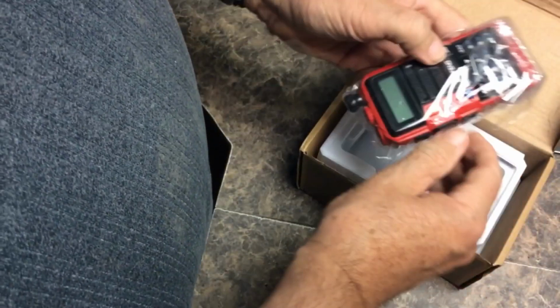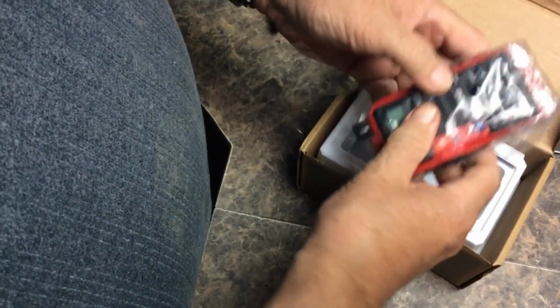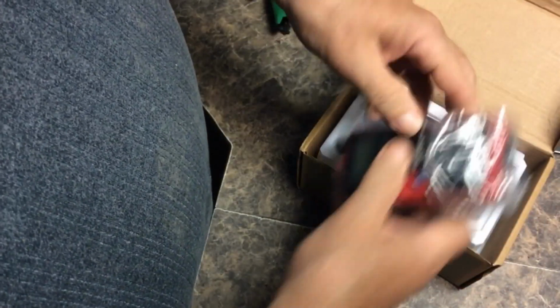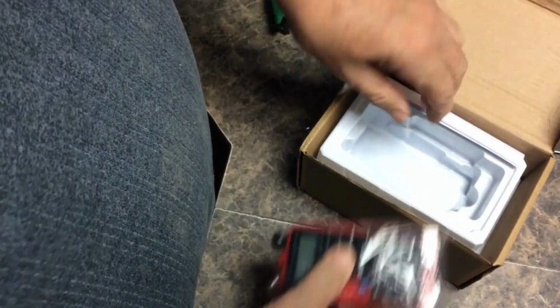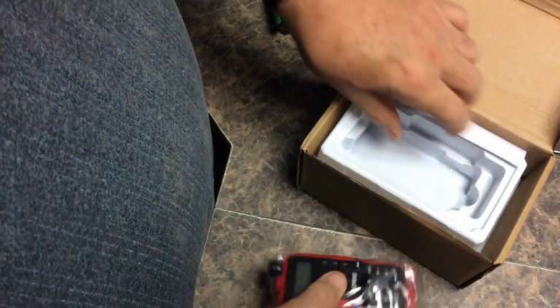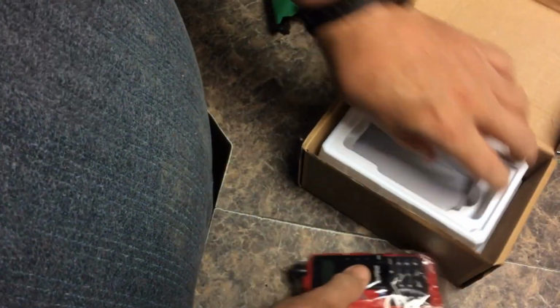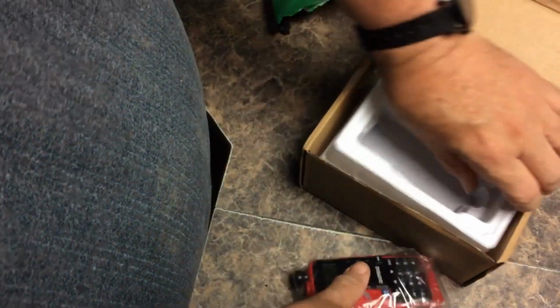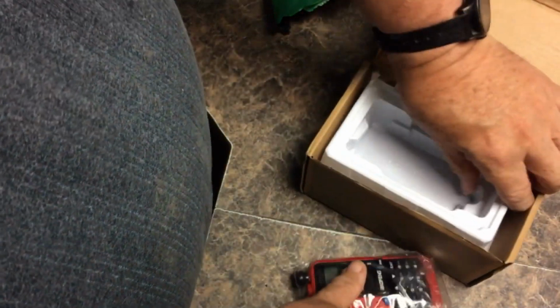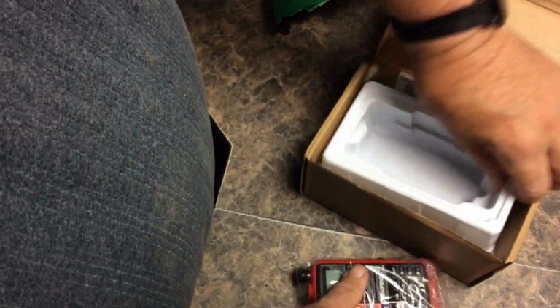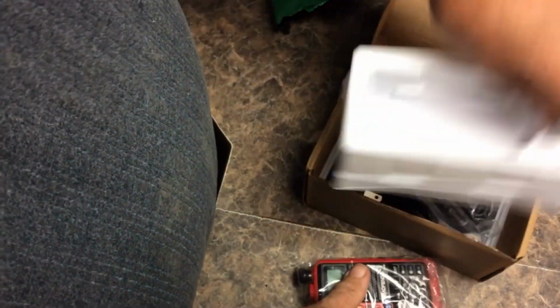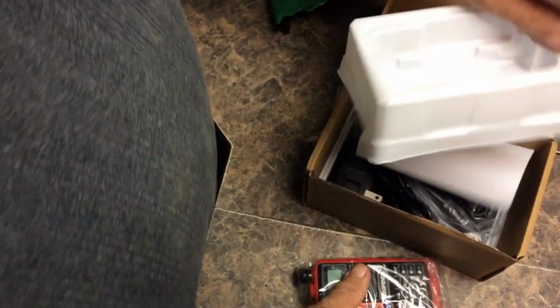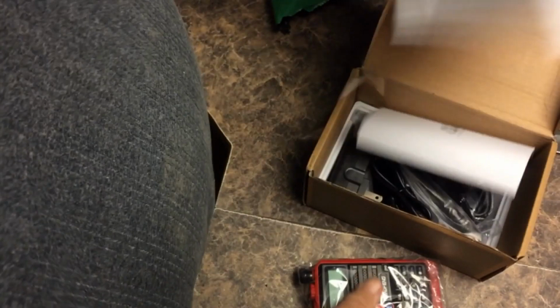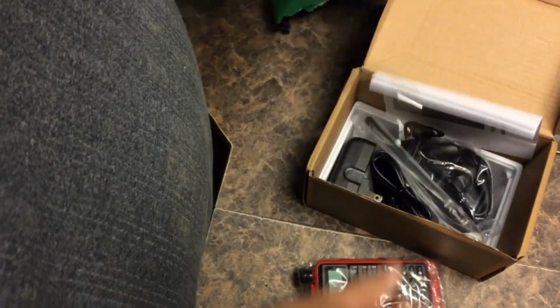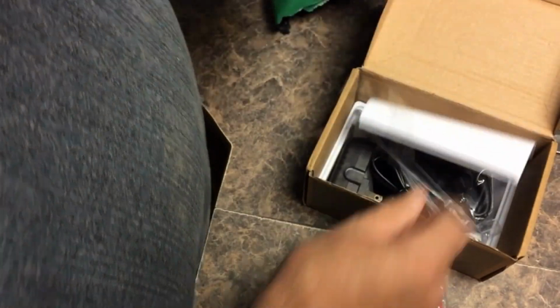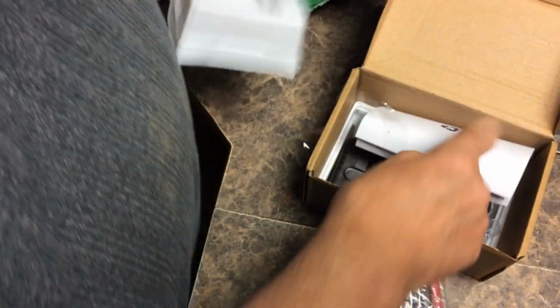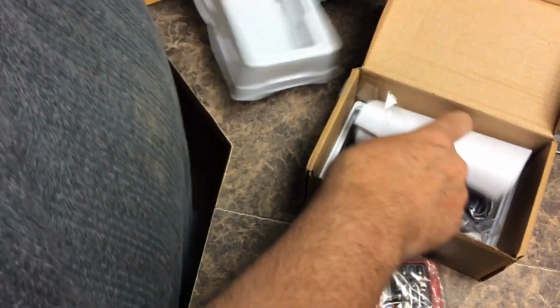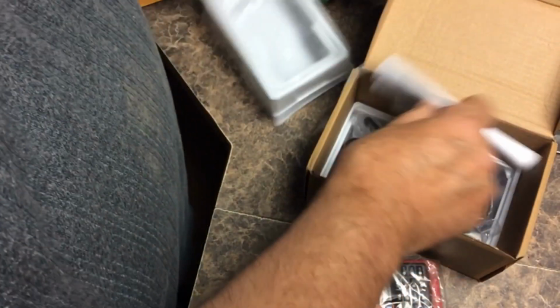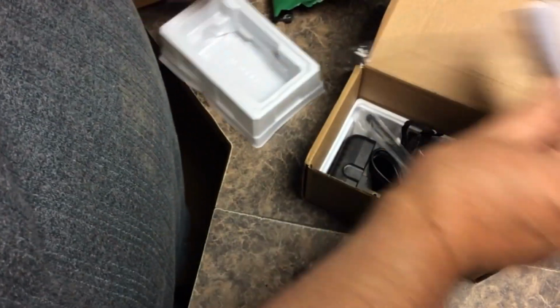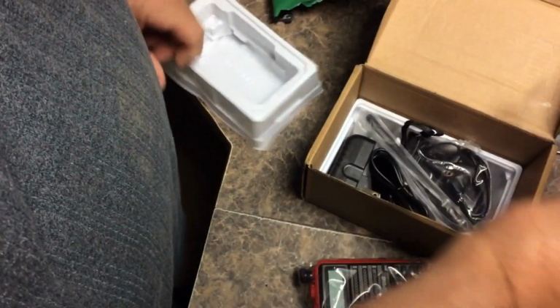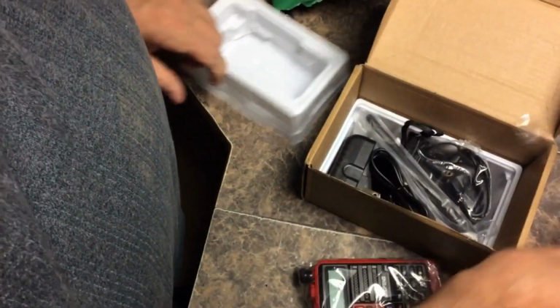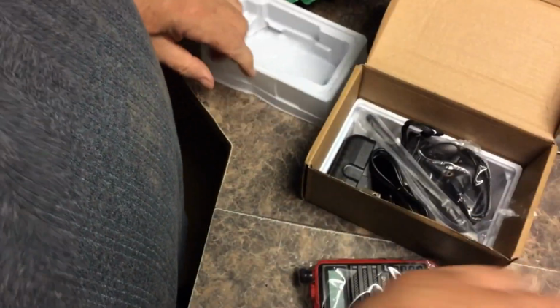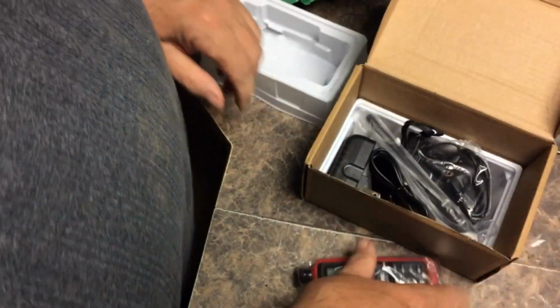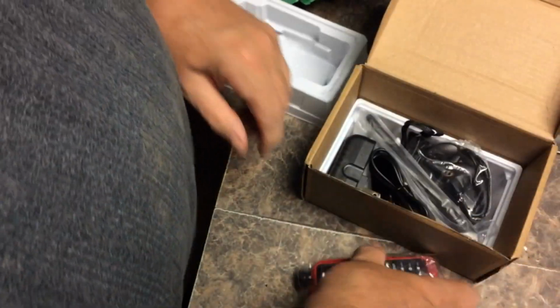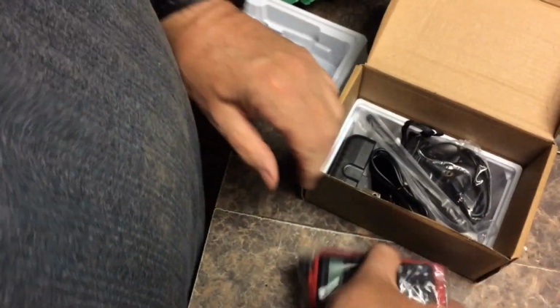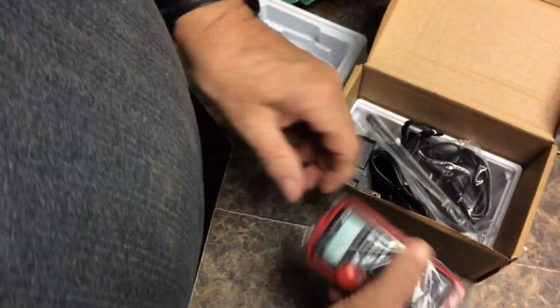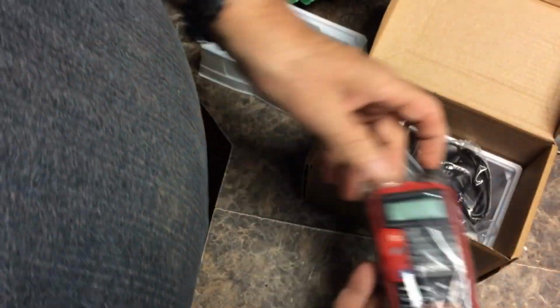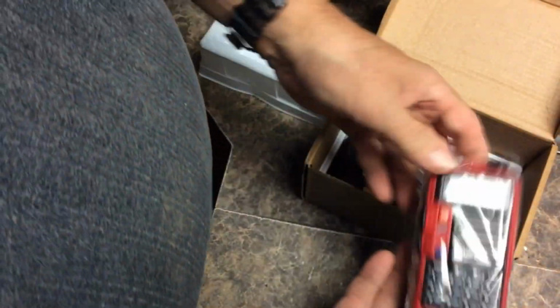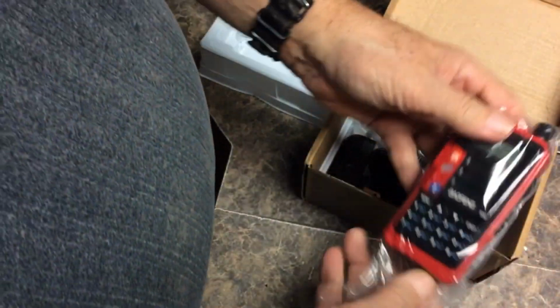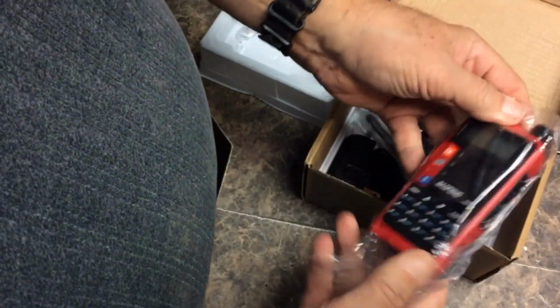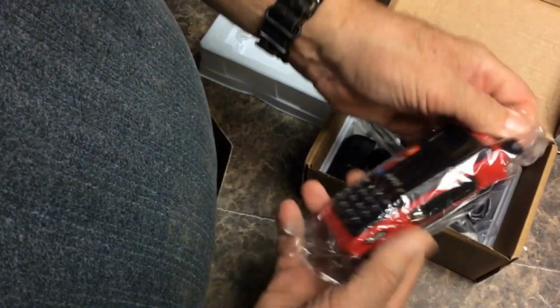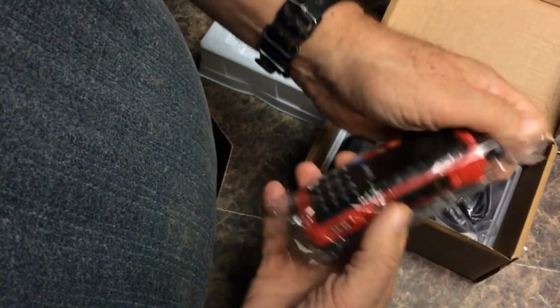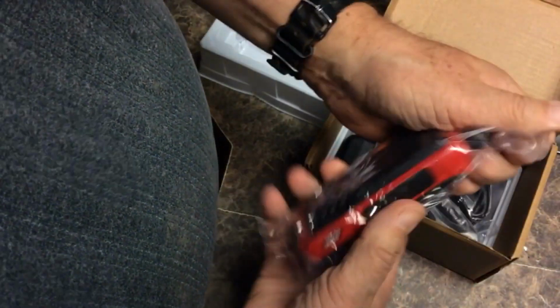It is many times smaller than I thought it was going to be. Let's see what we have with it.